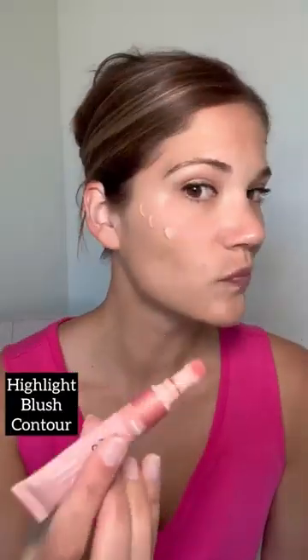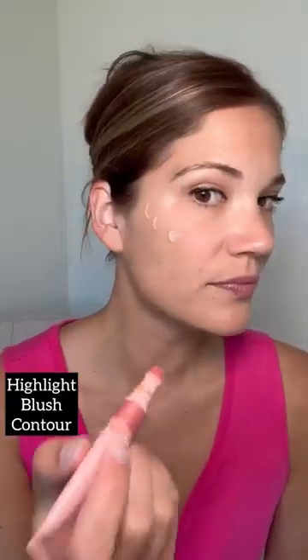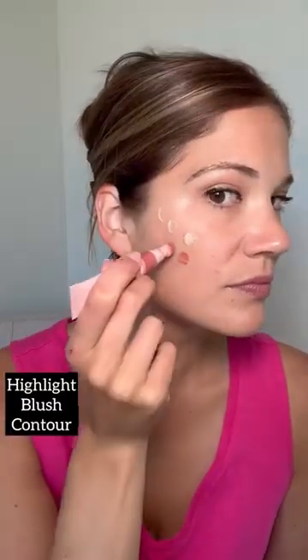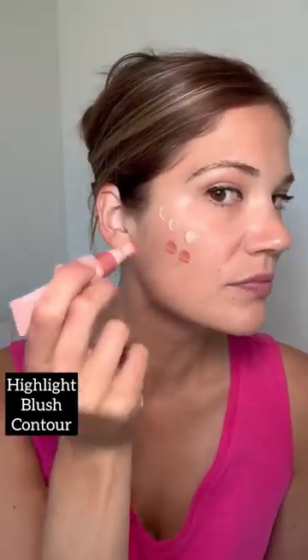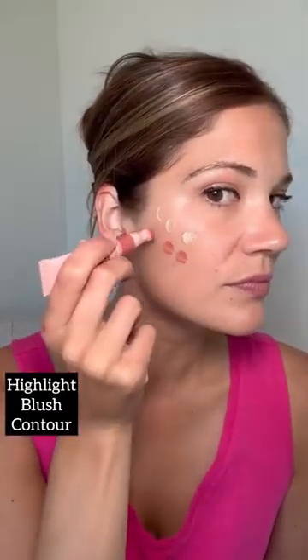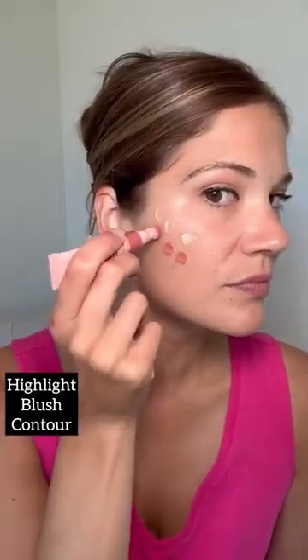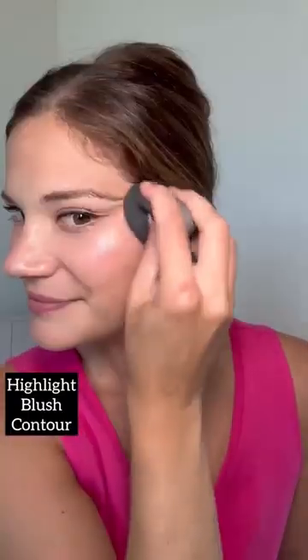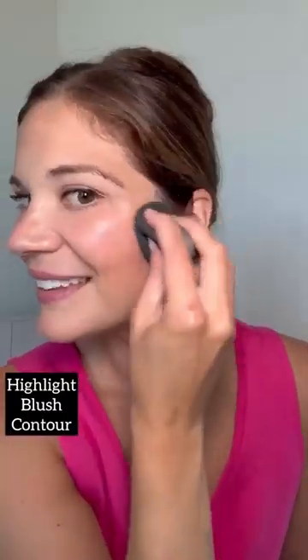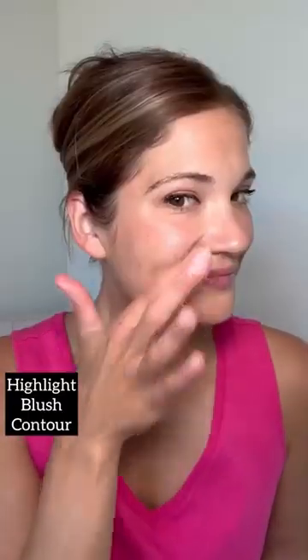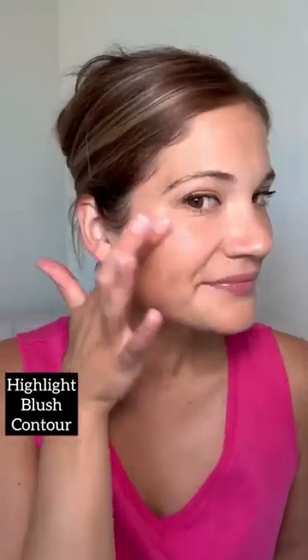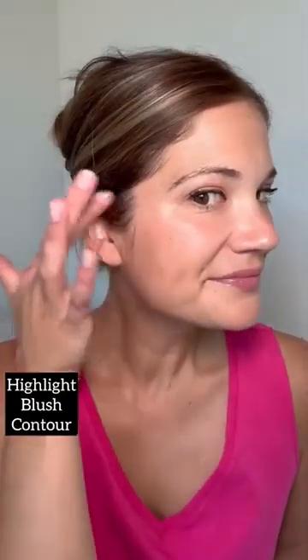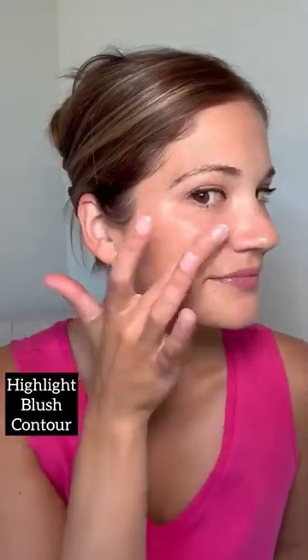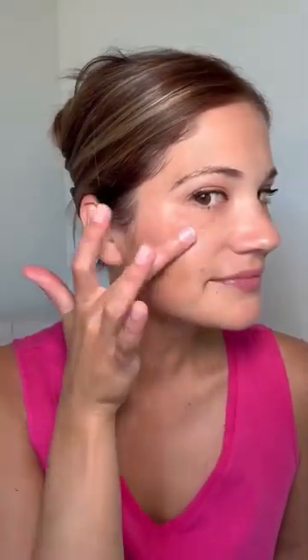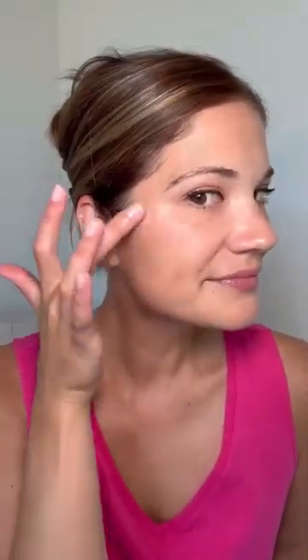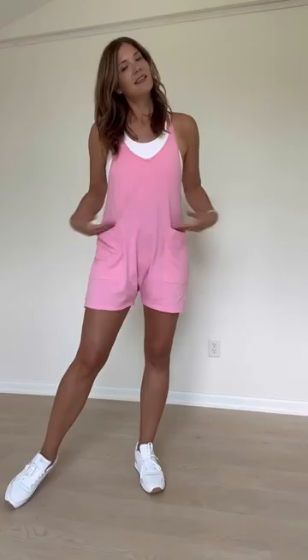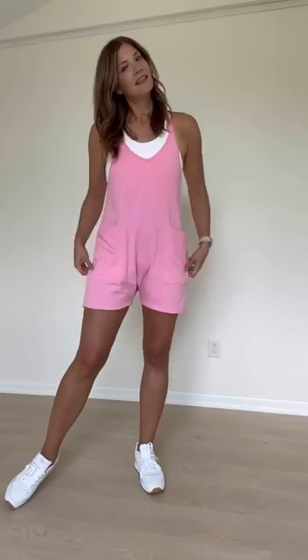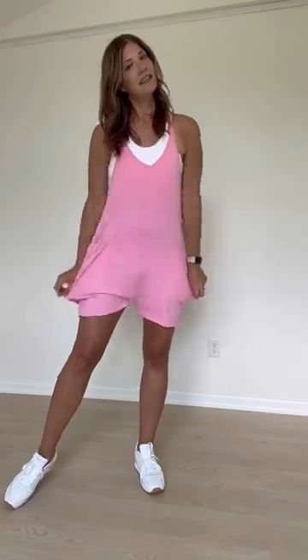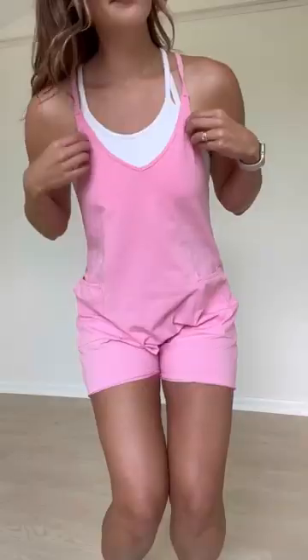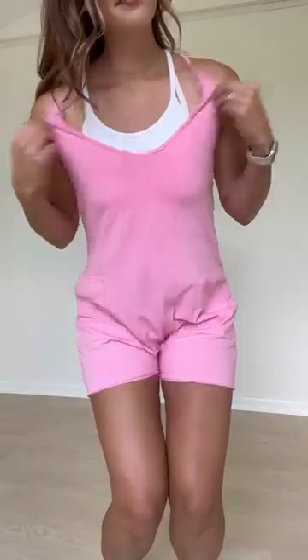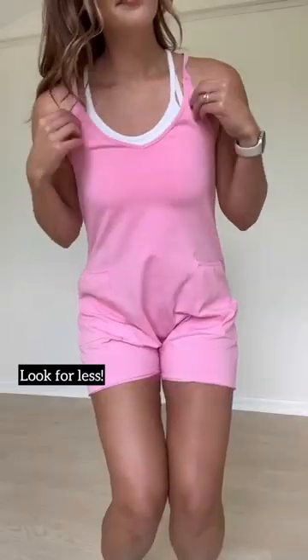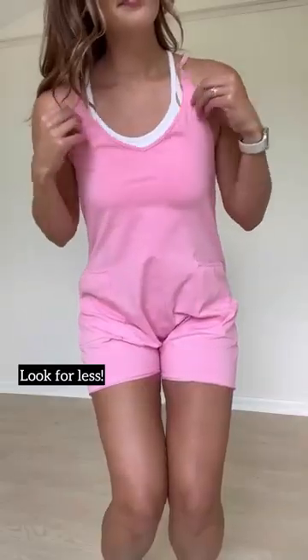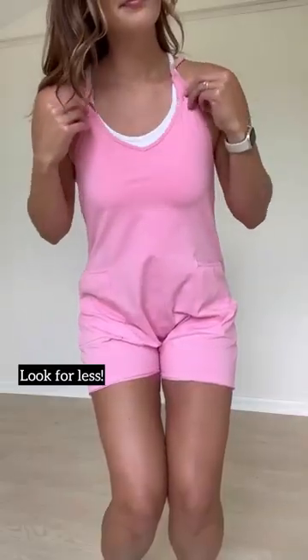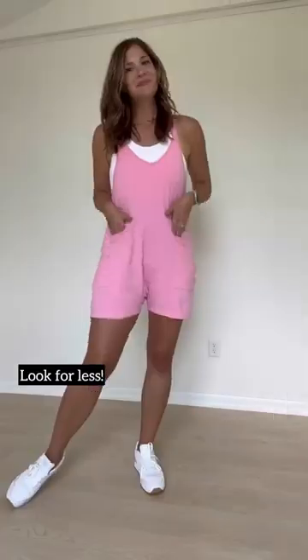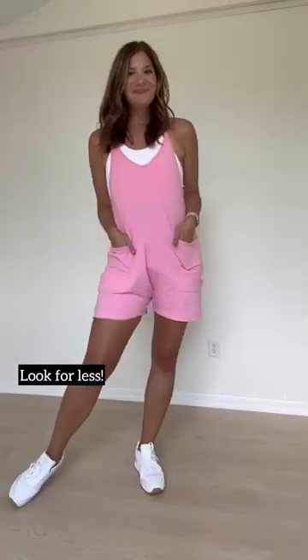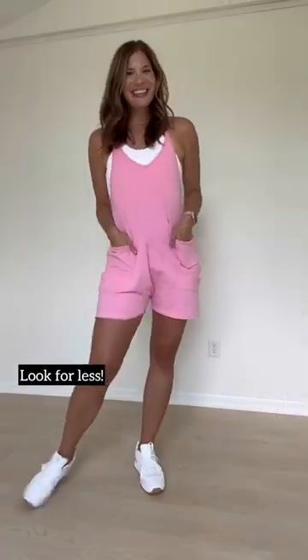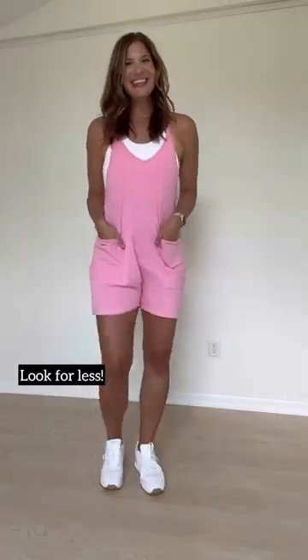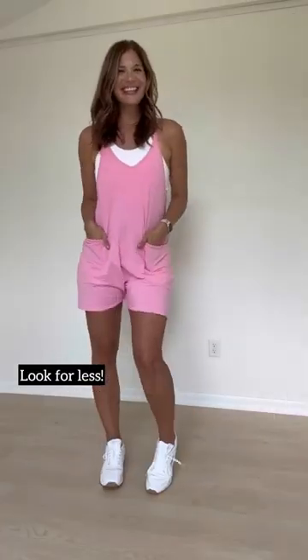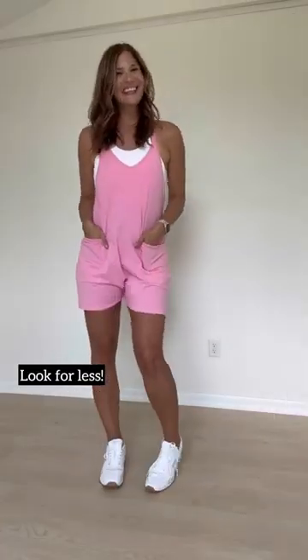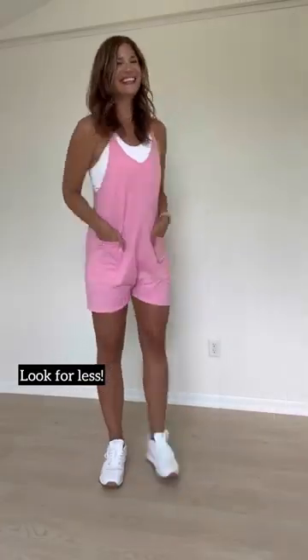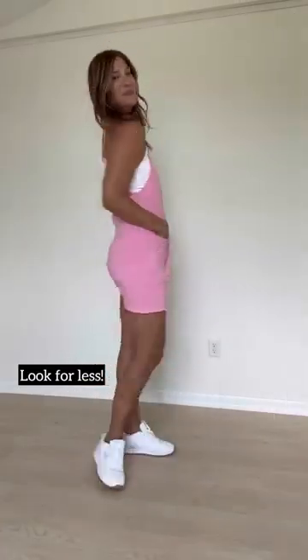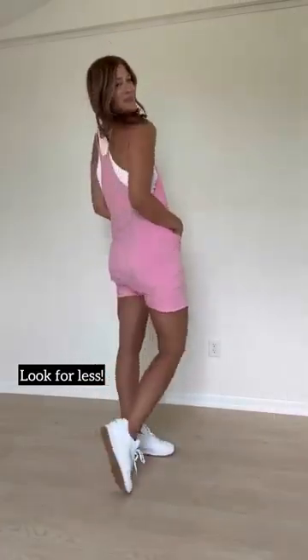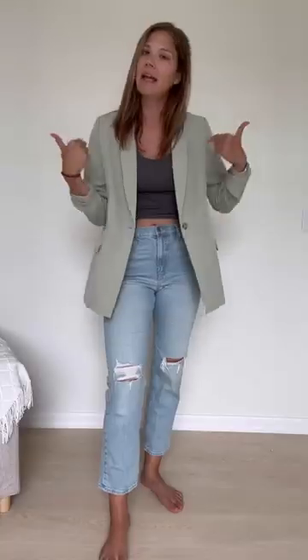These beauty ones are a new arrival that come in a highlight, blush, and contour. This romper is a great look for less that's been a bestseller all summer long.